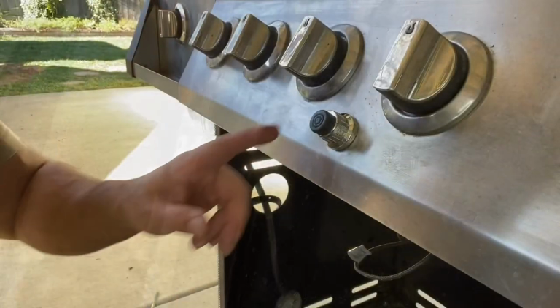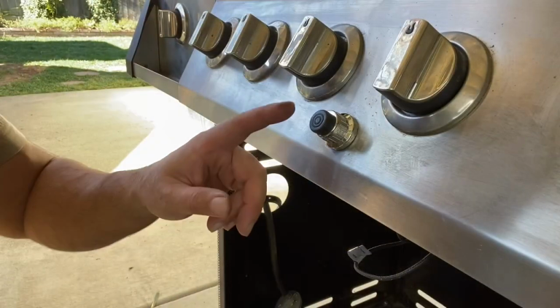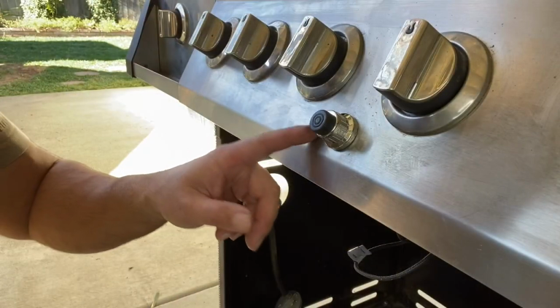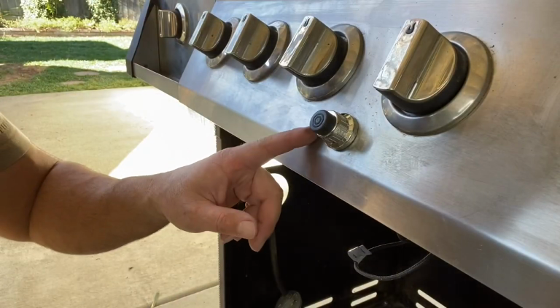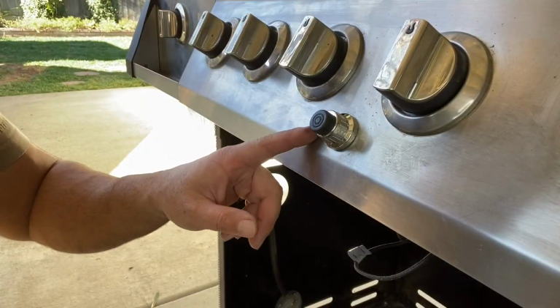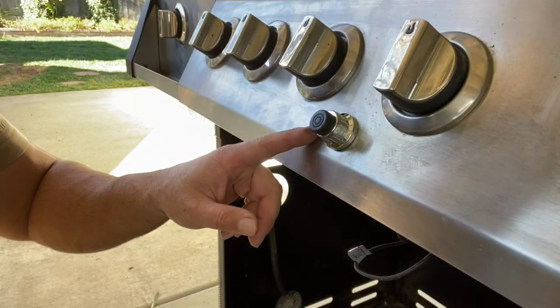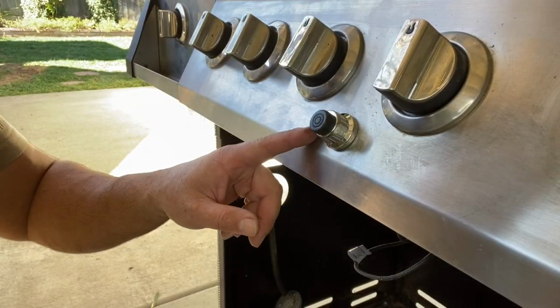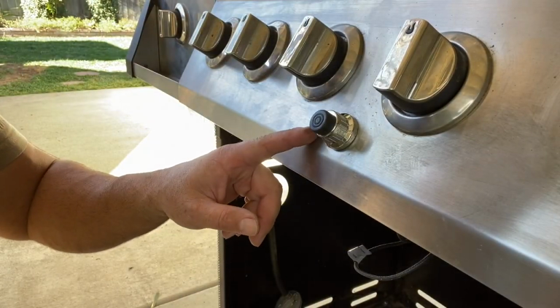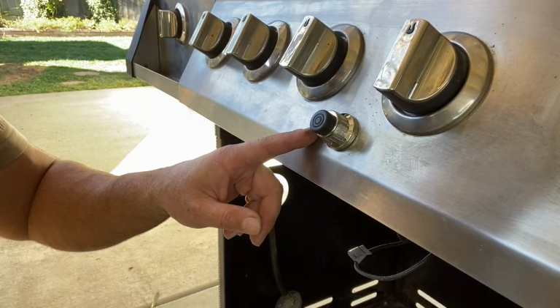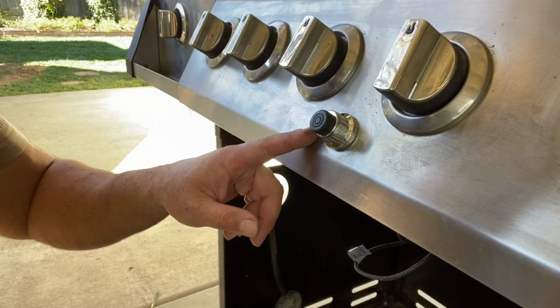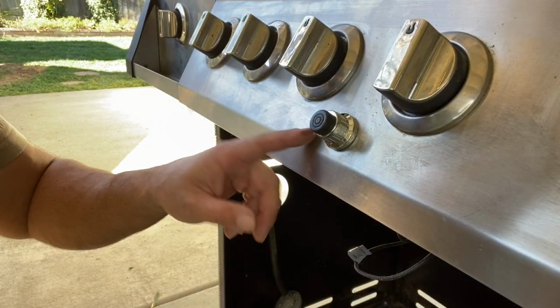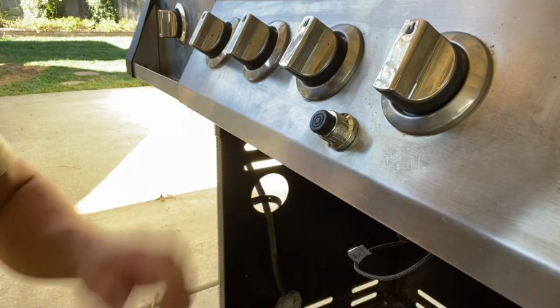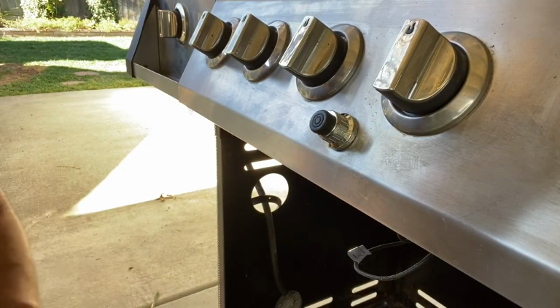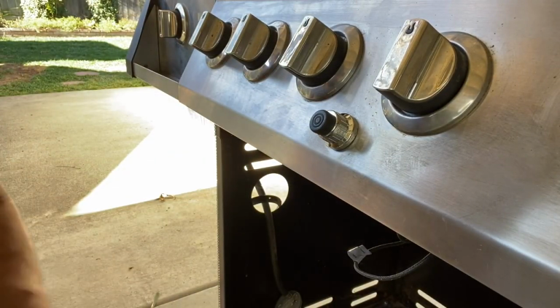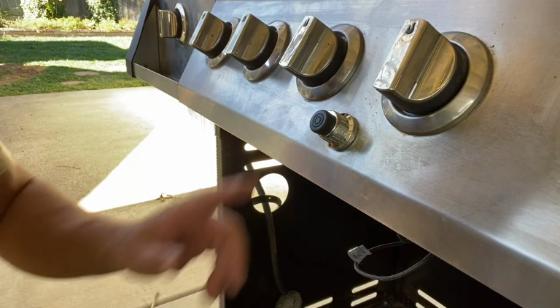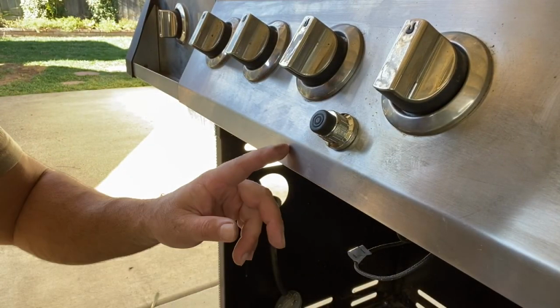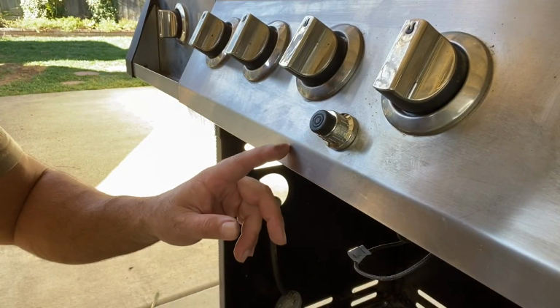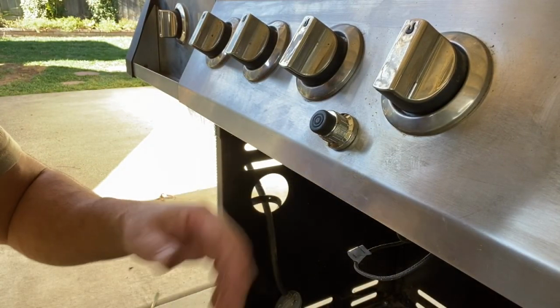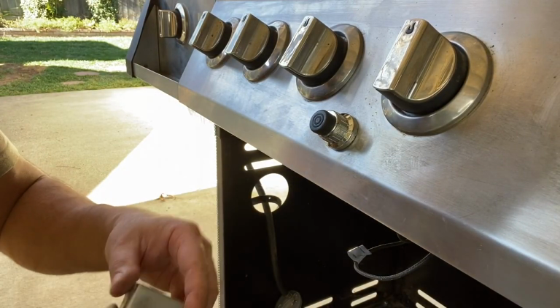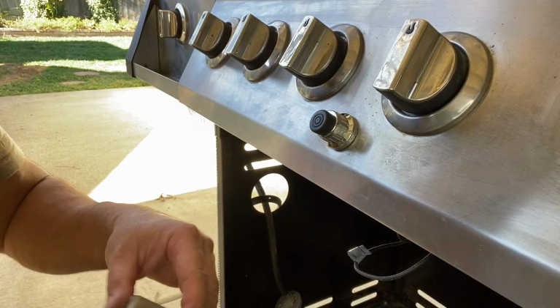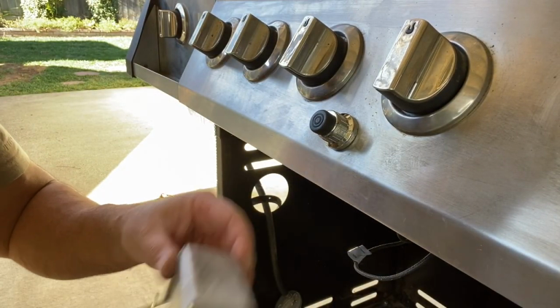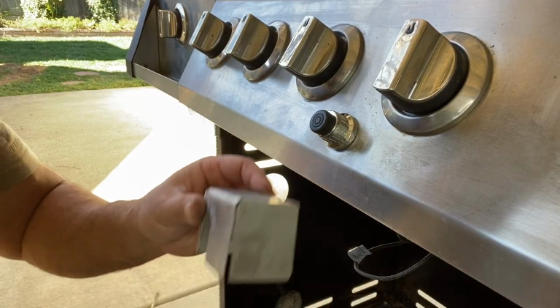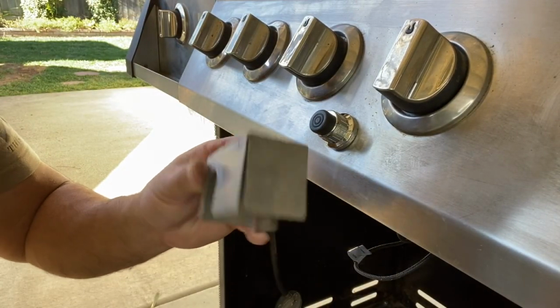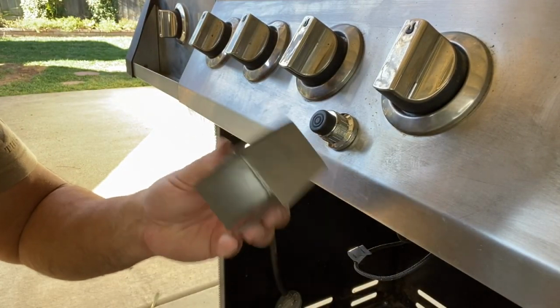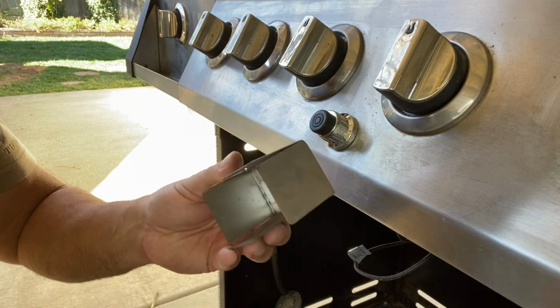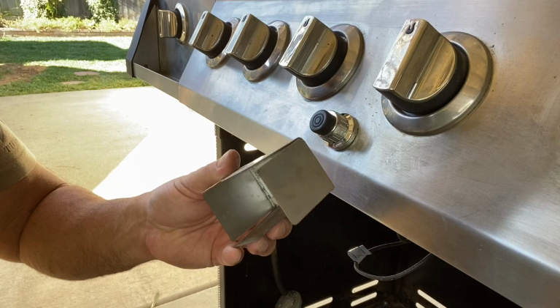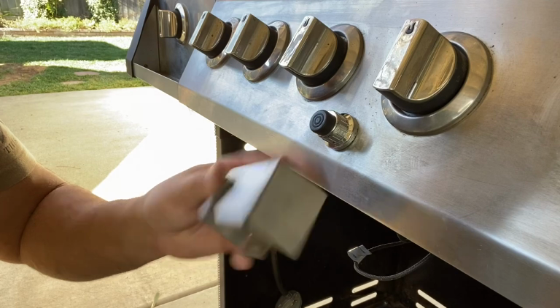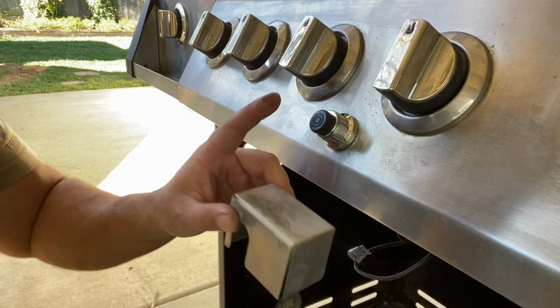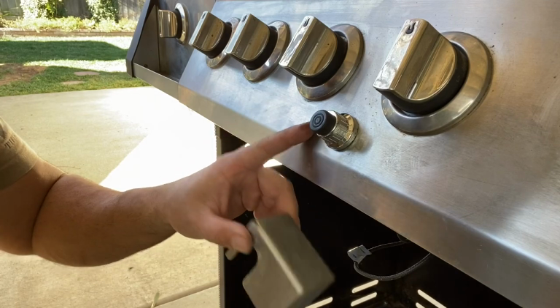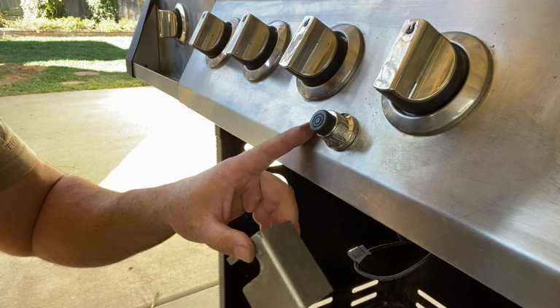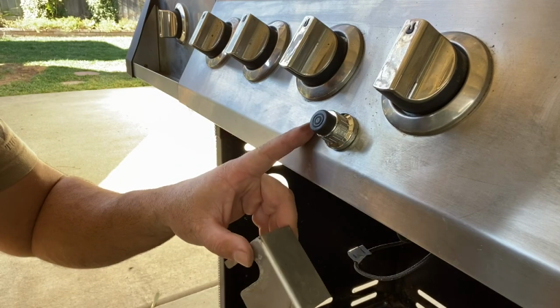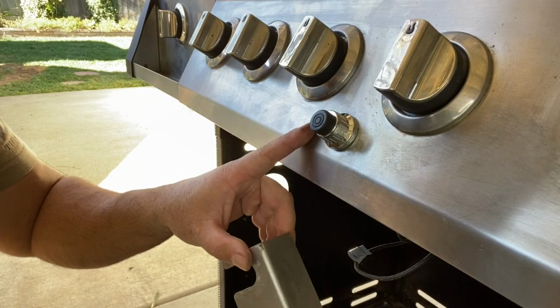Now that we know that this ignition module works, we're going to take it out, and then we're going to put on the heat shield and put it back in.